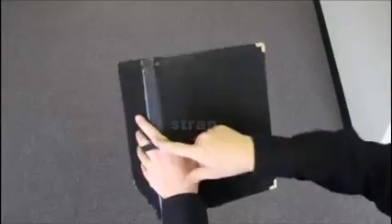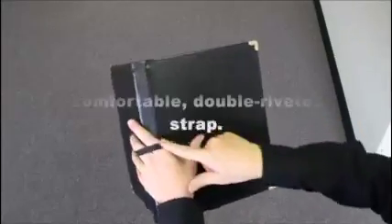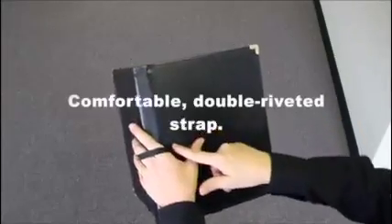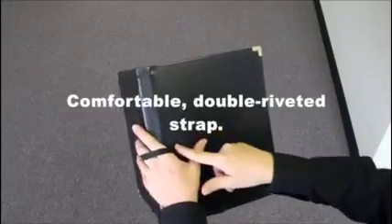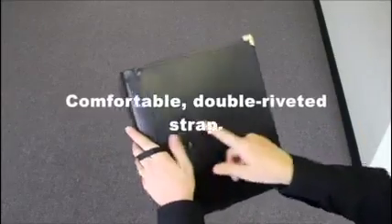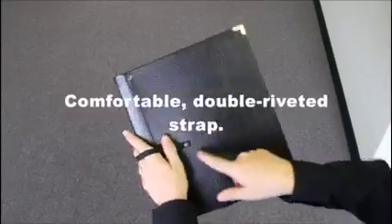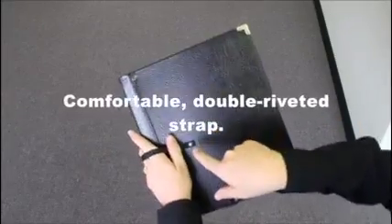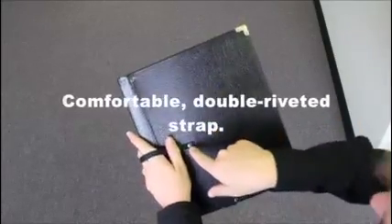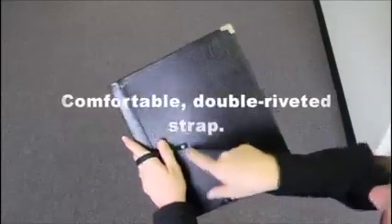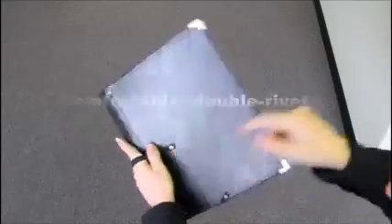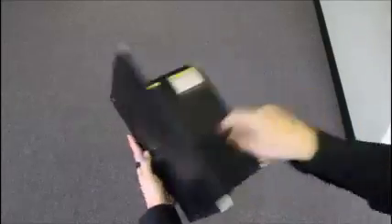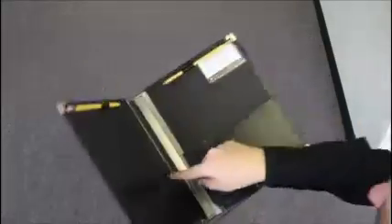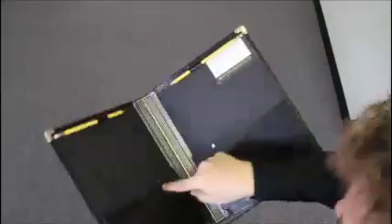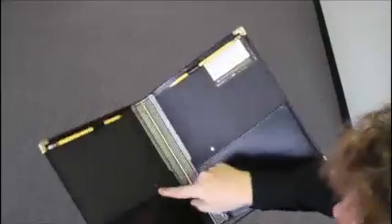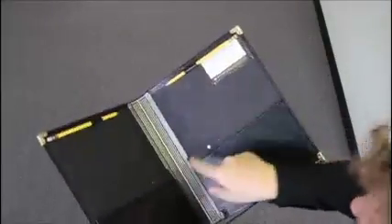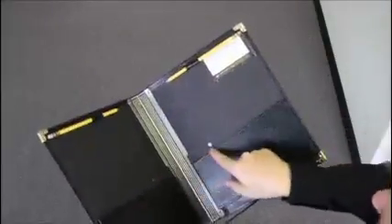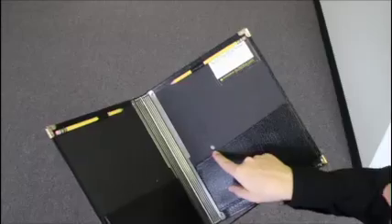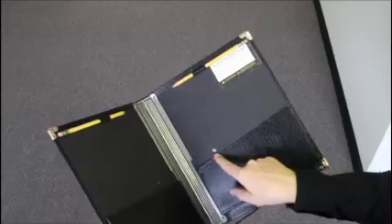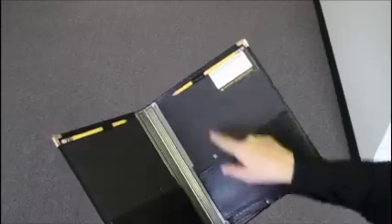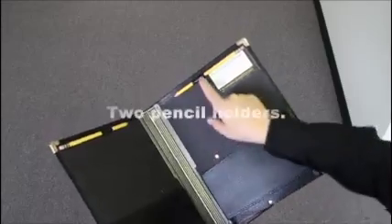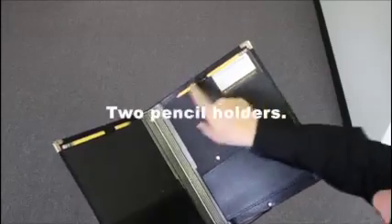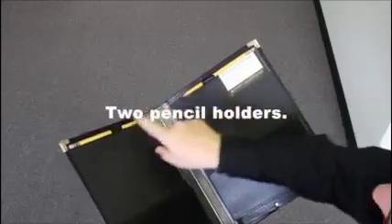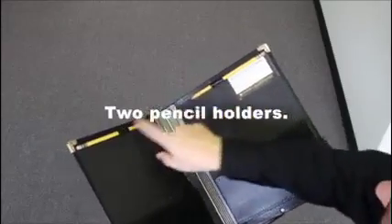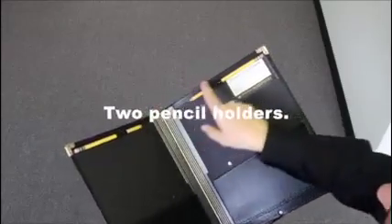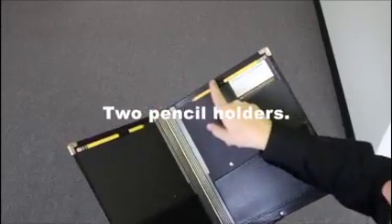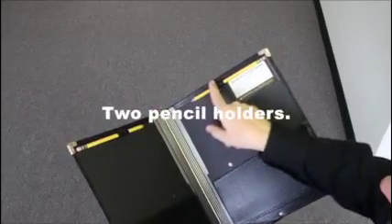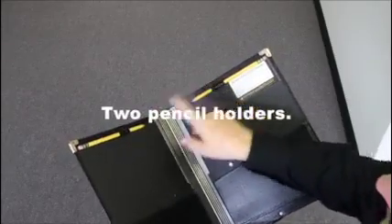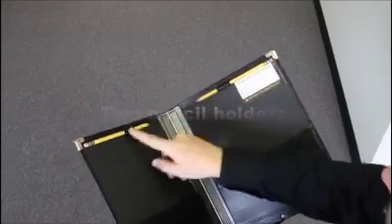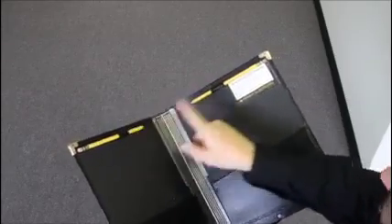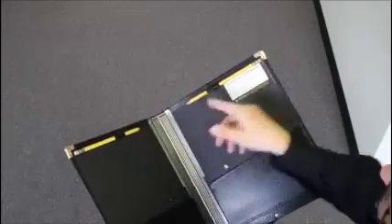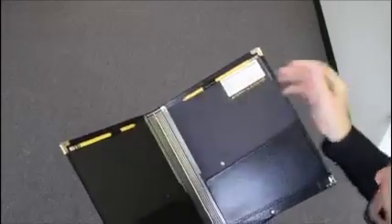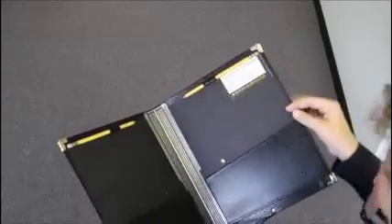There's a comfortable hand strap which is locked on with double-headed rivets. You have two pencil holders inside for left and right-handed people.